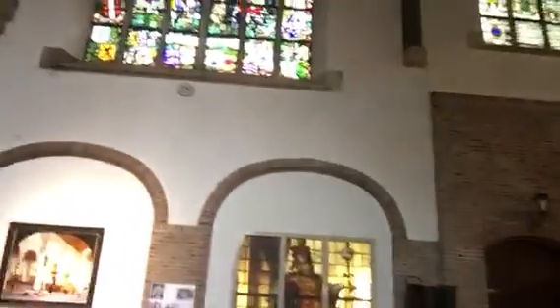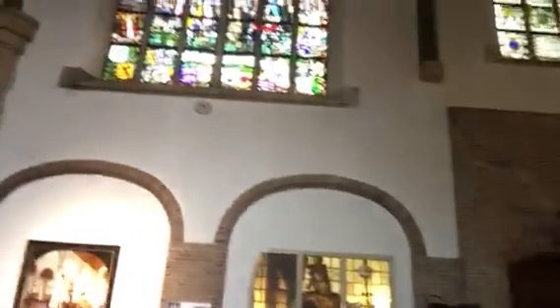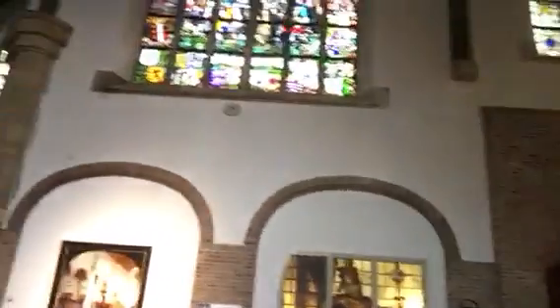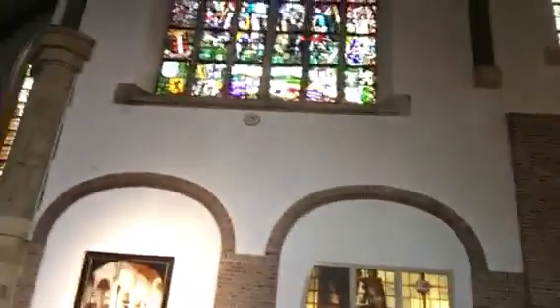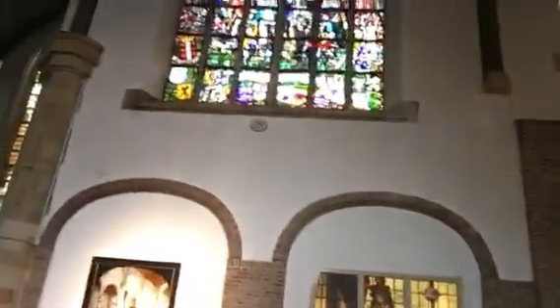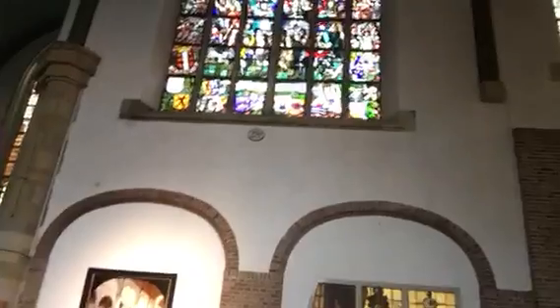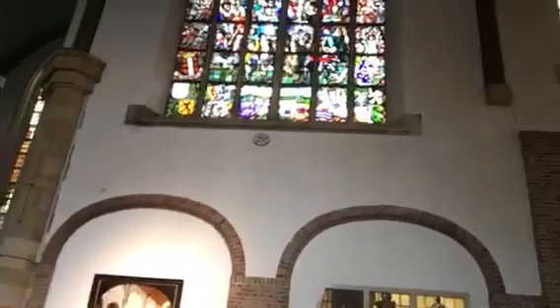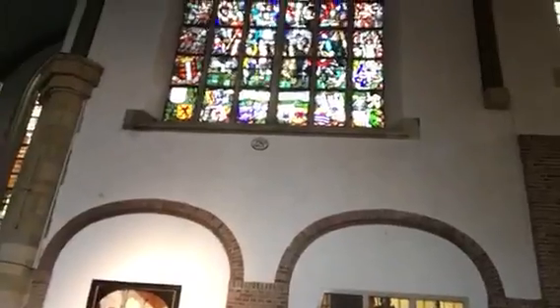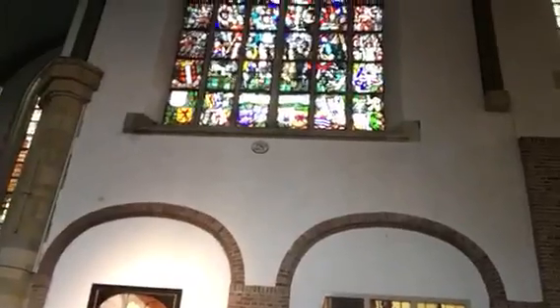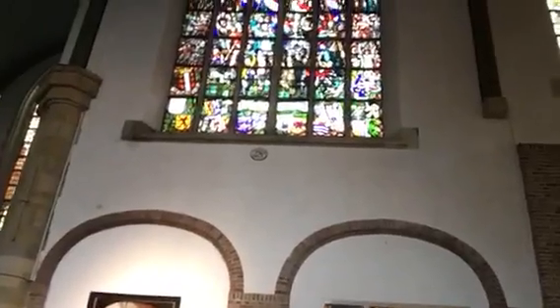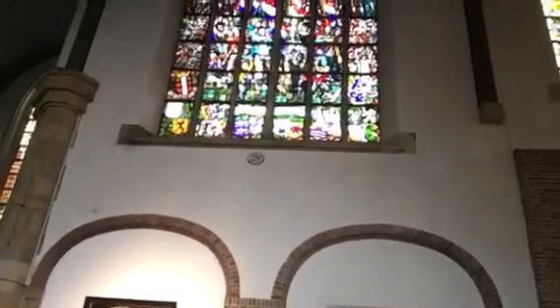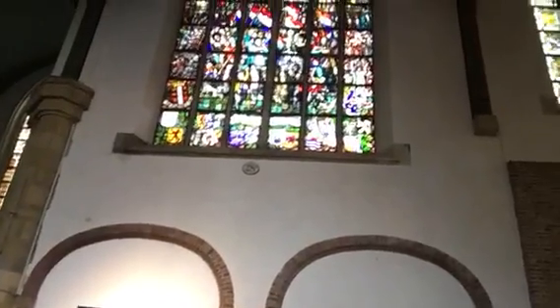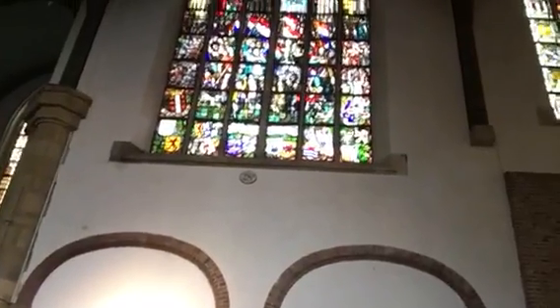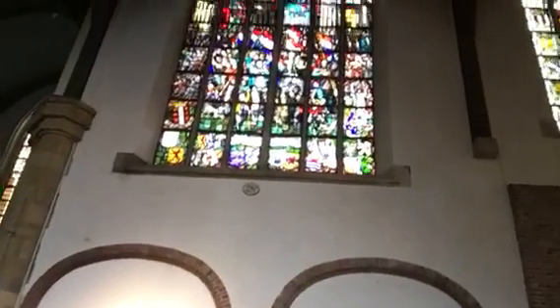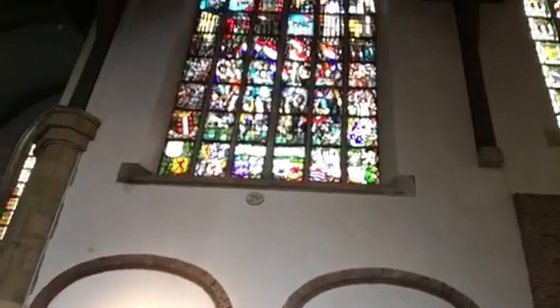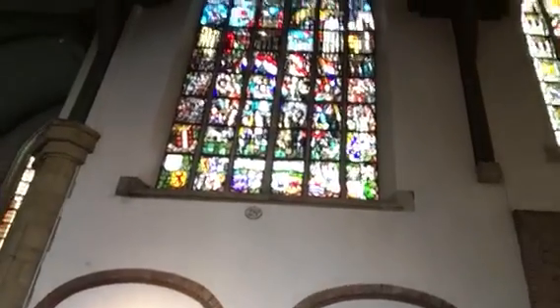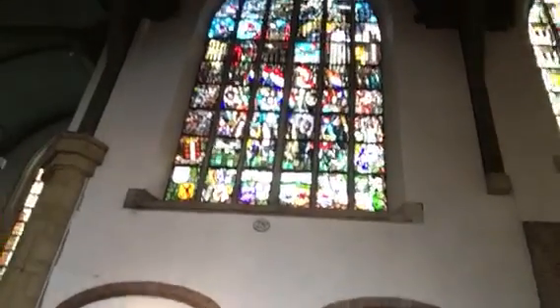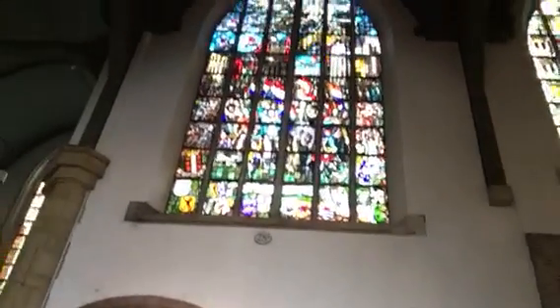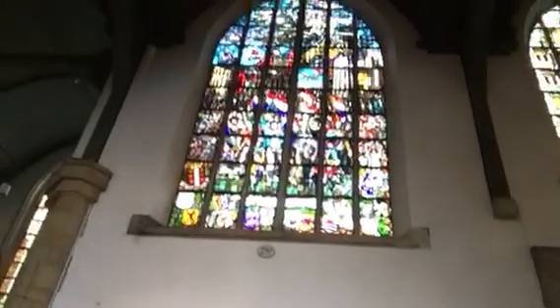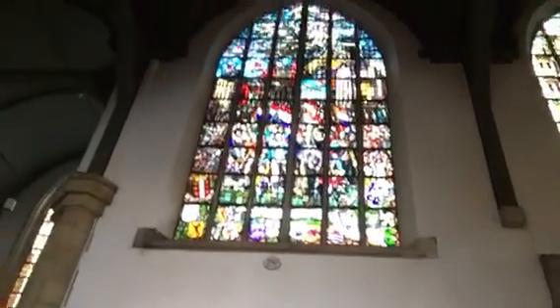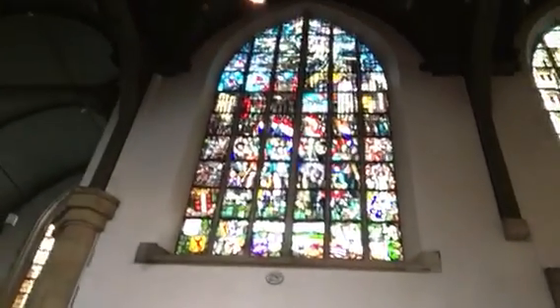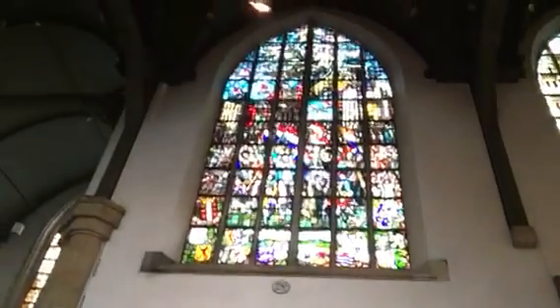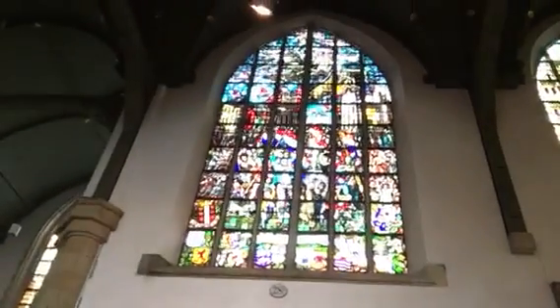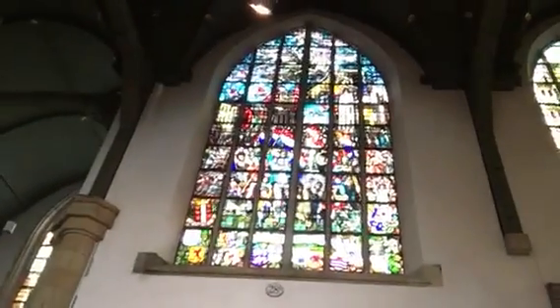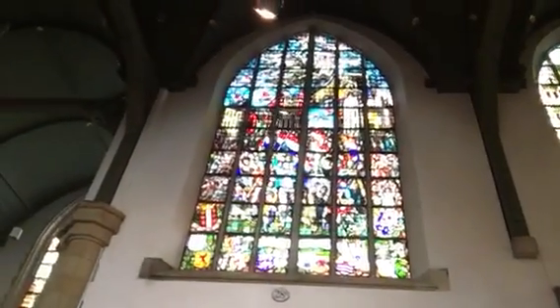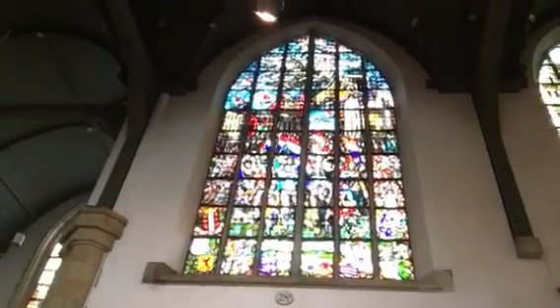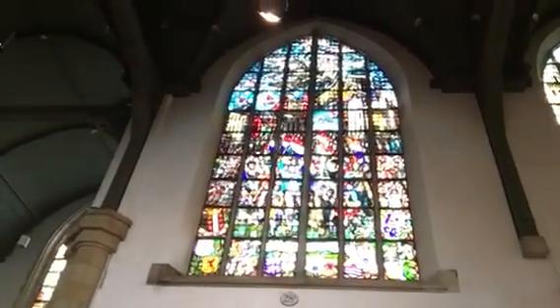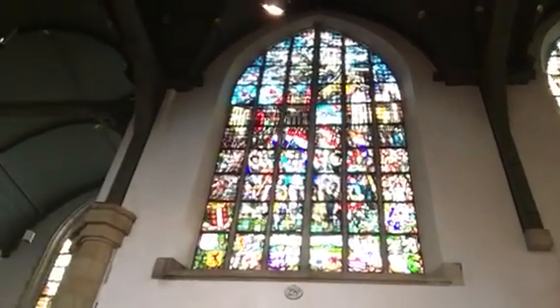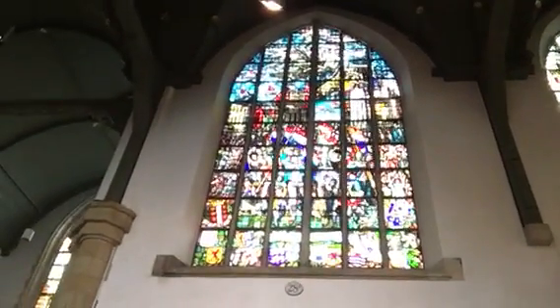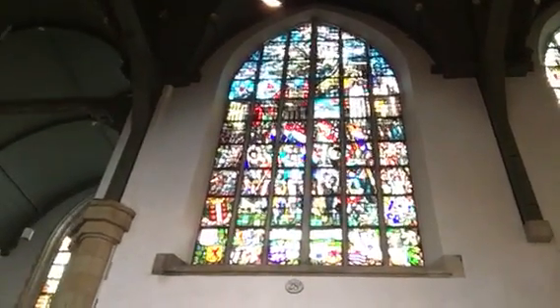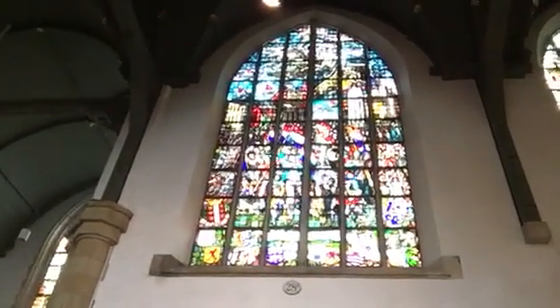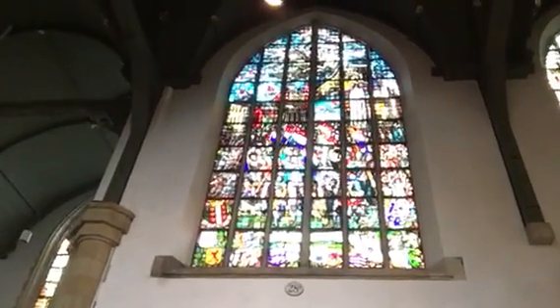Let's go through and just take a look at some of the stained glass in St. John's Church.